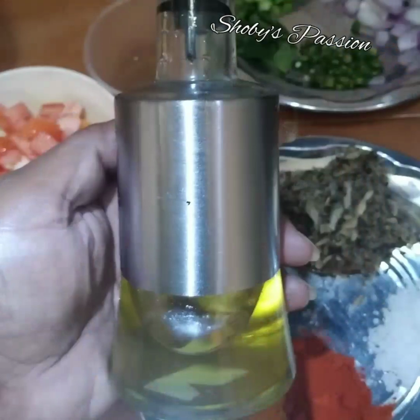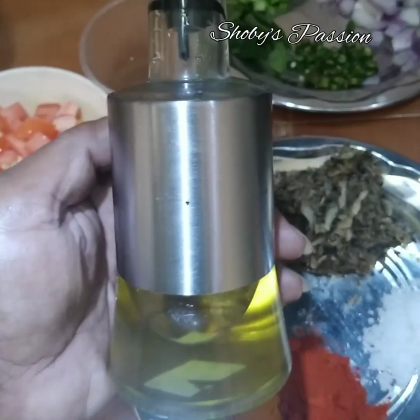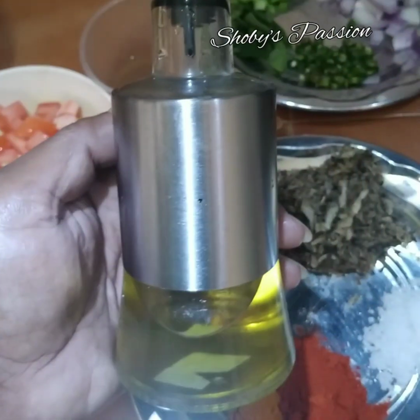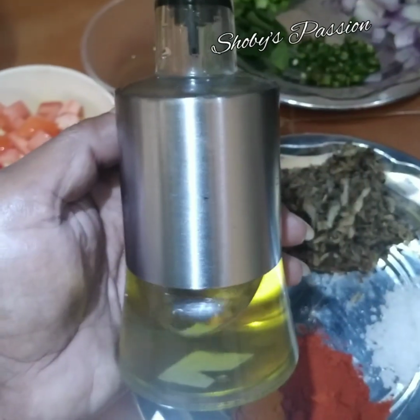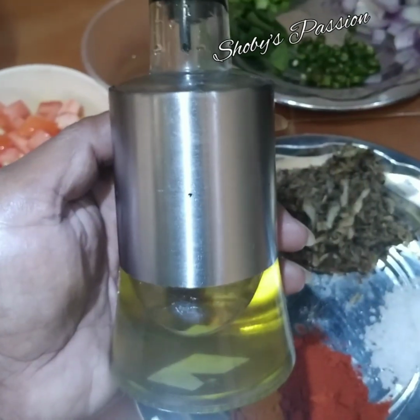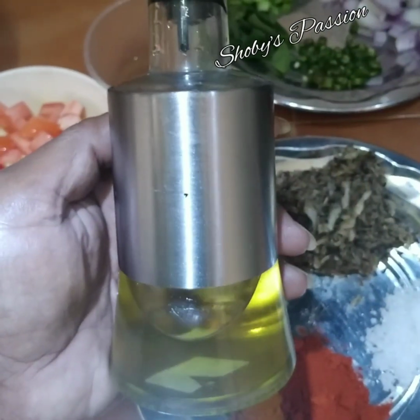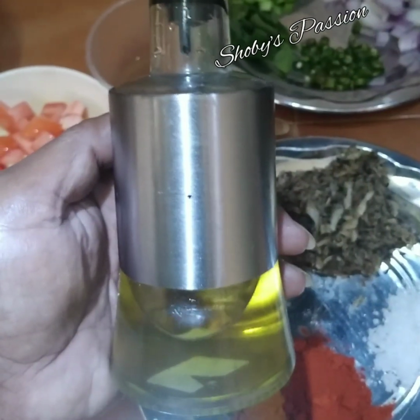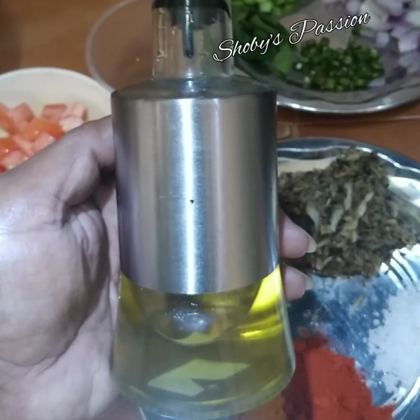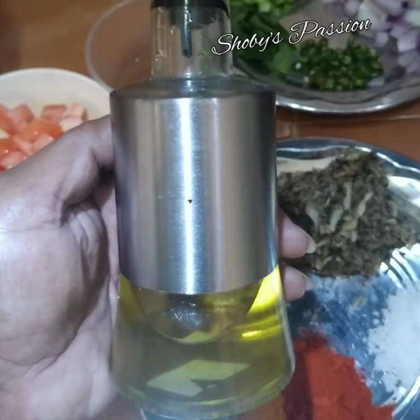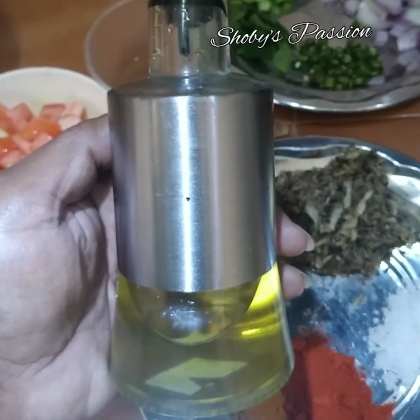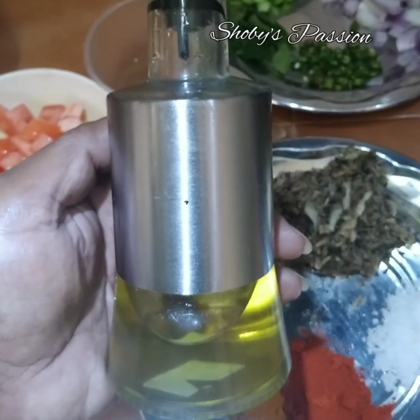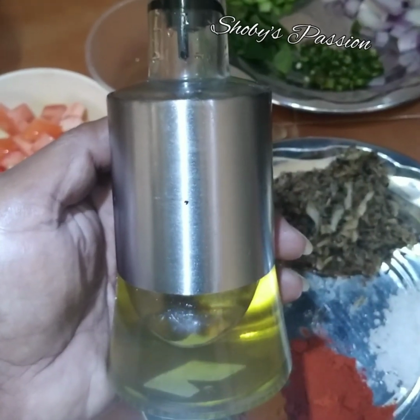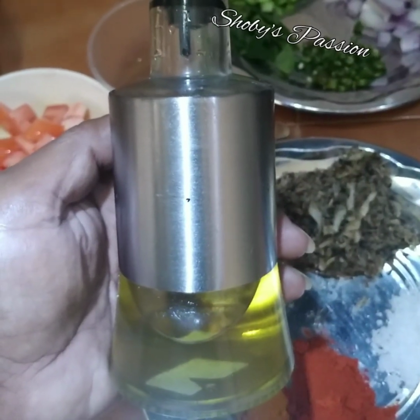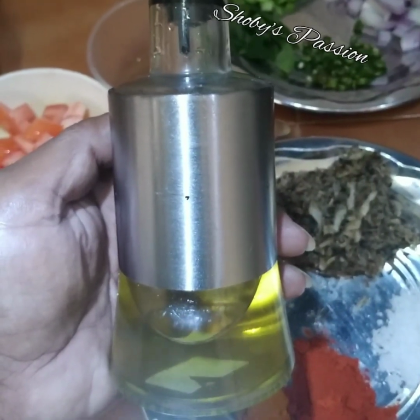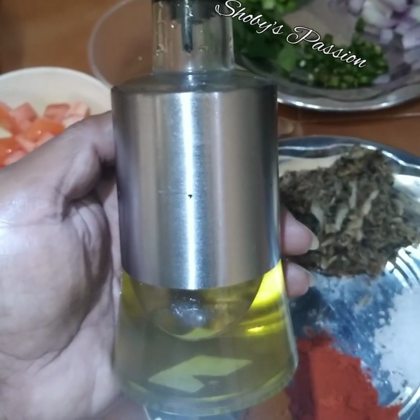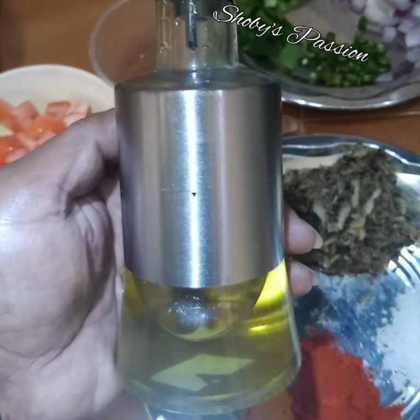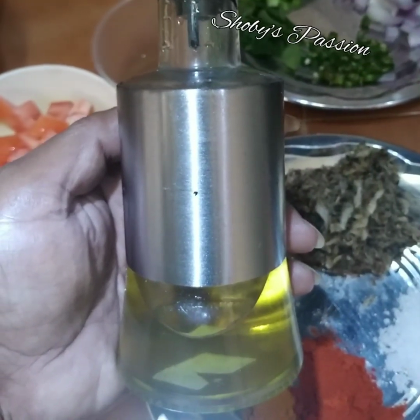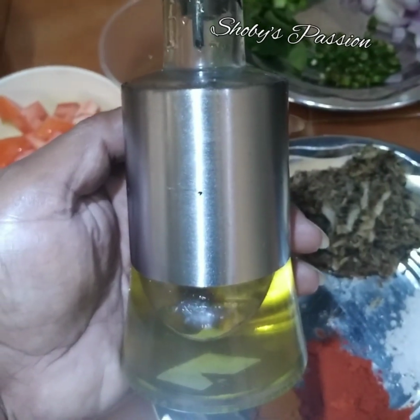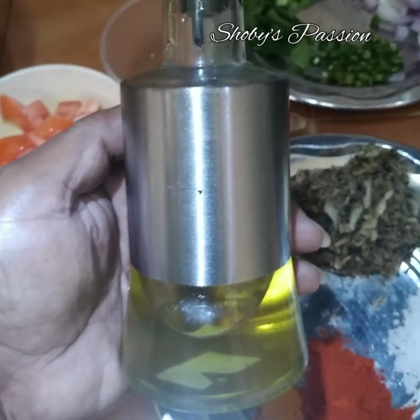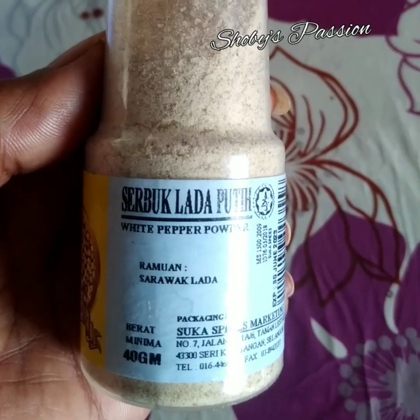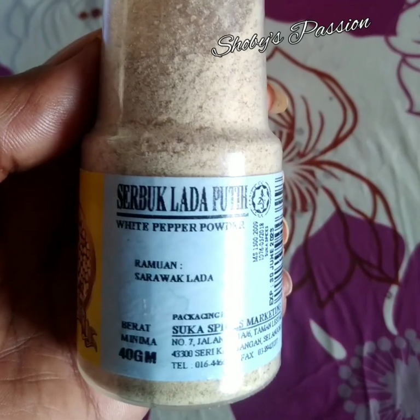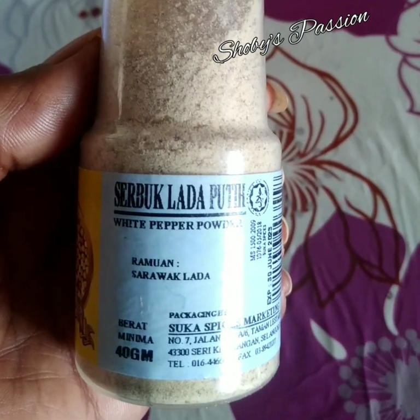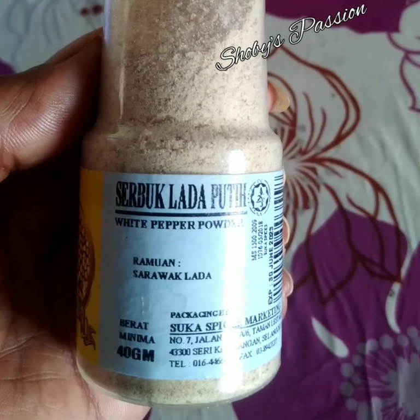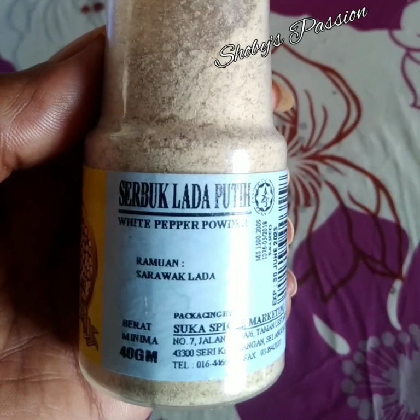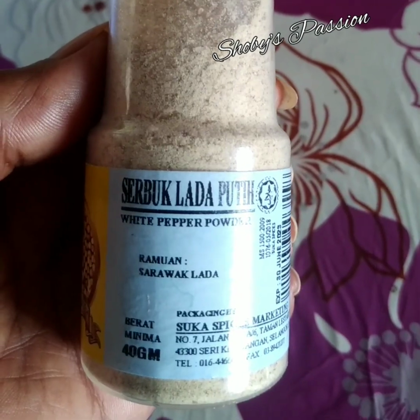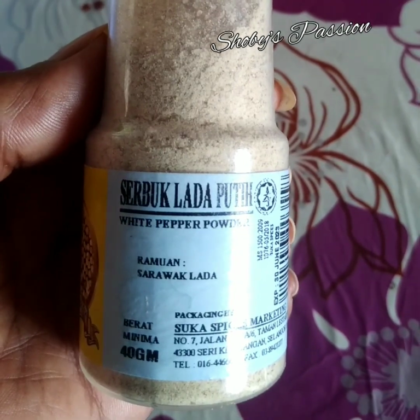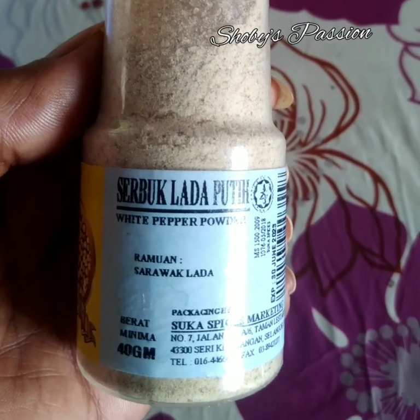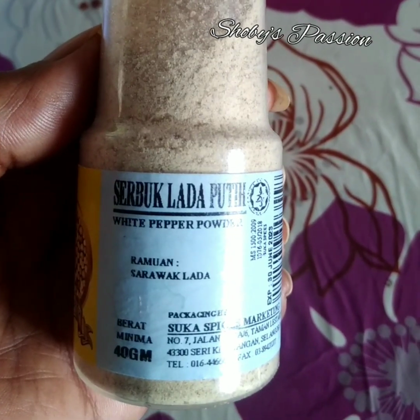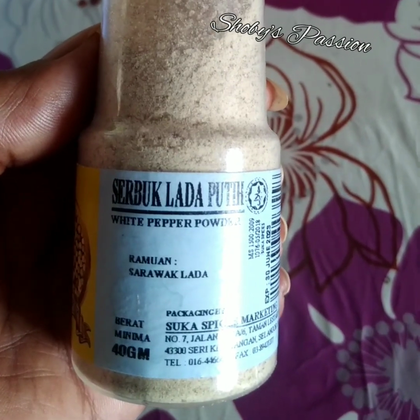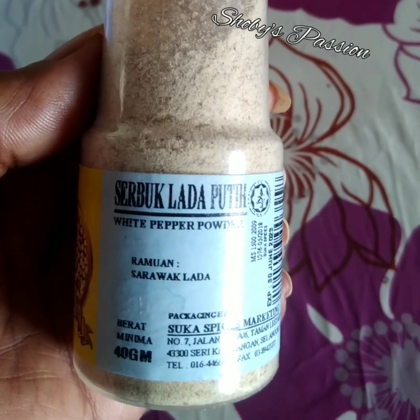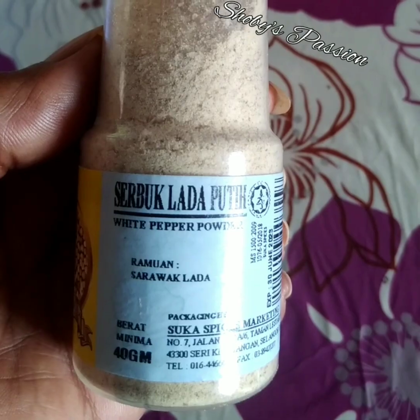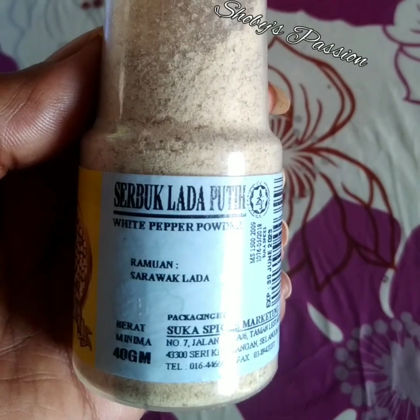4 sudu makan minyak masak. 1 sudu teh serbuk lada putih.